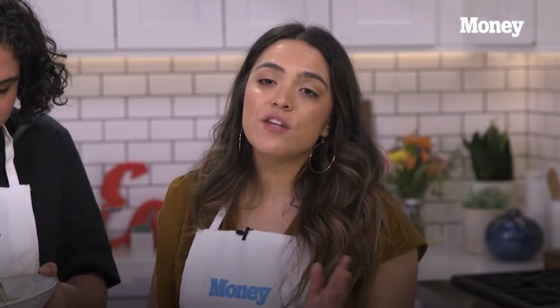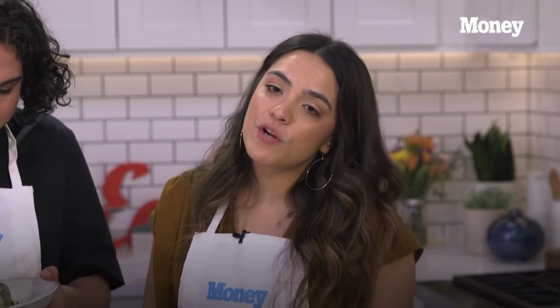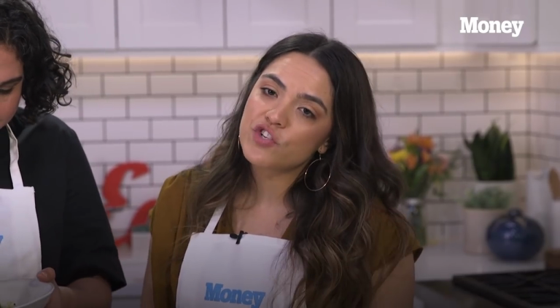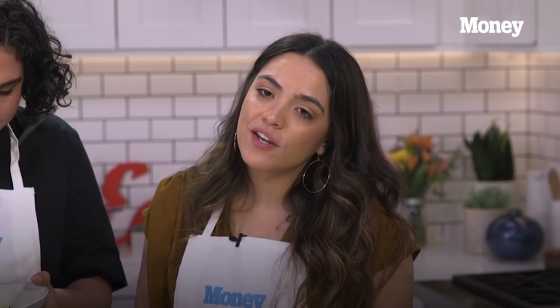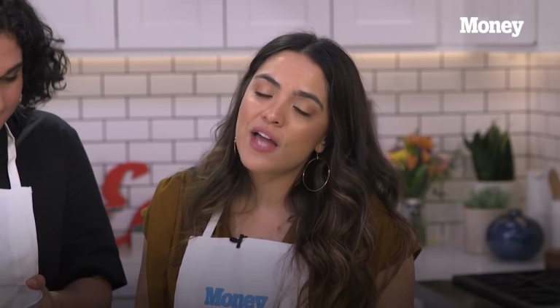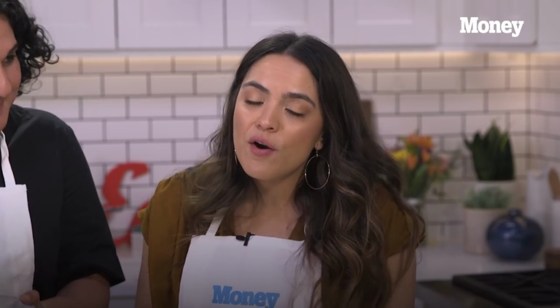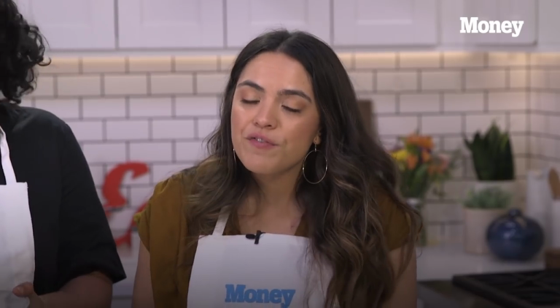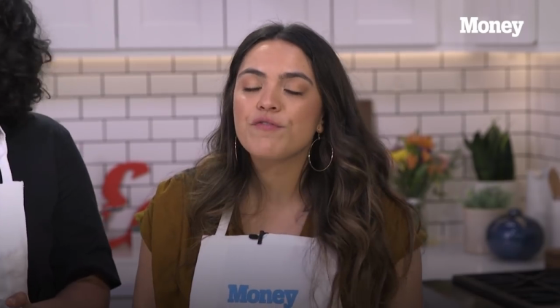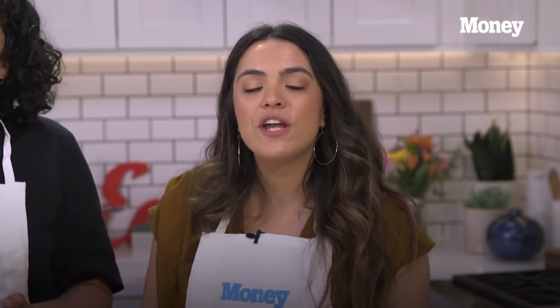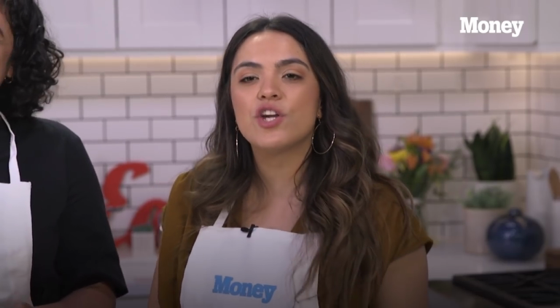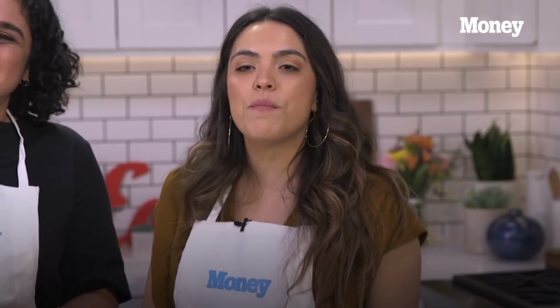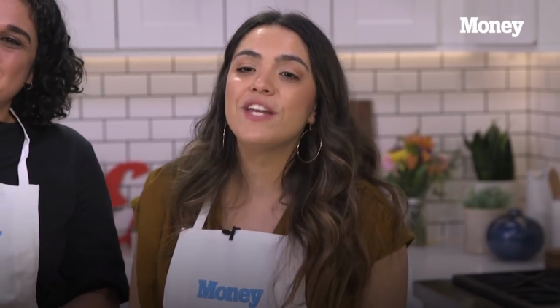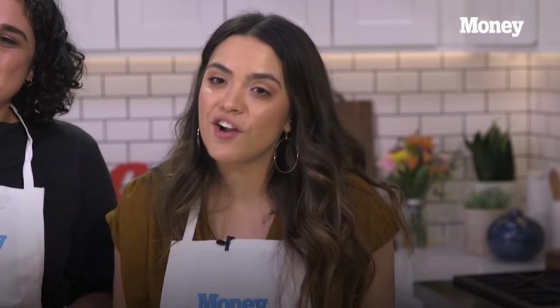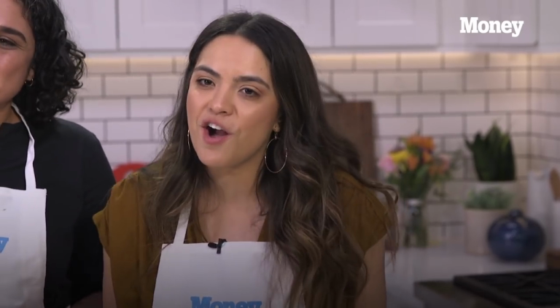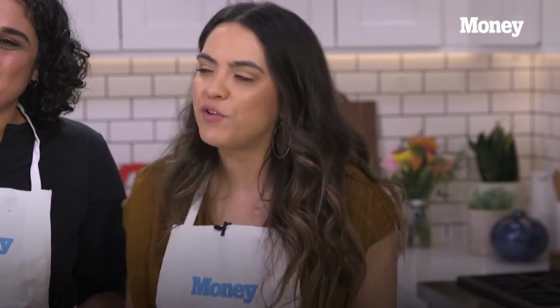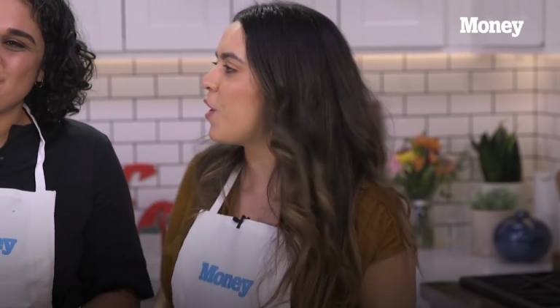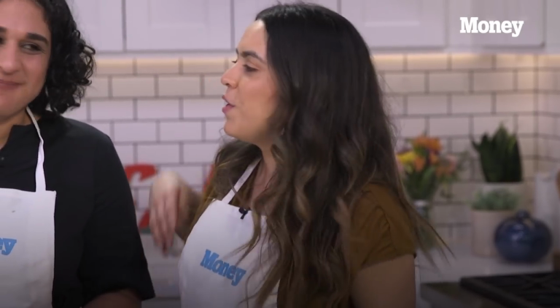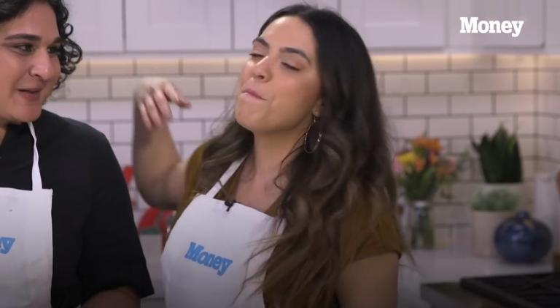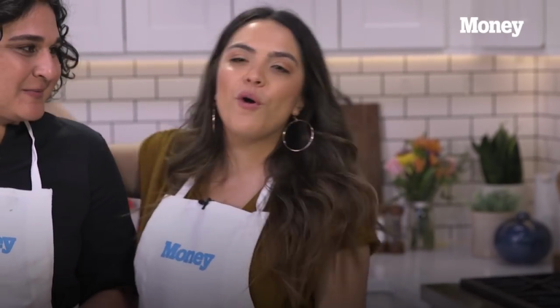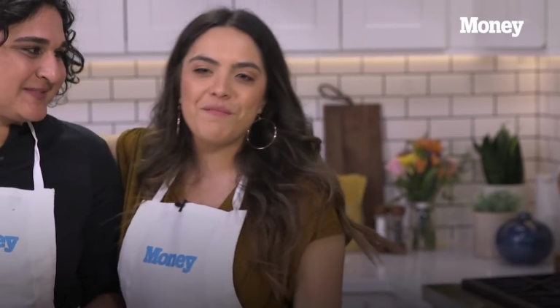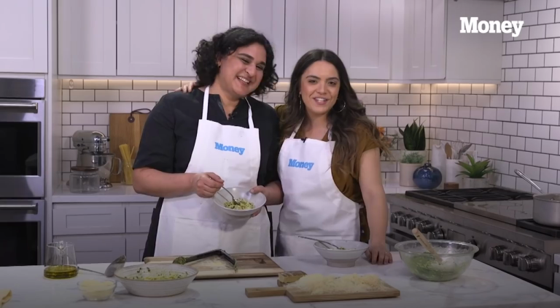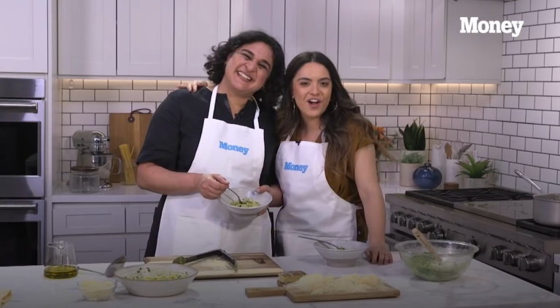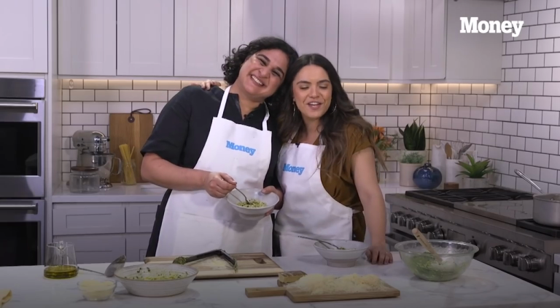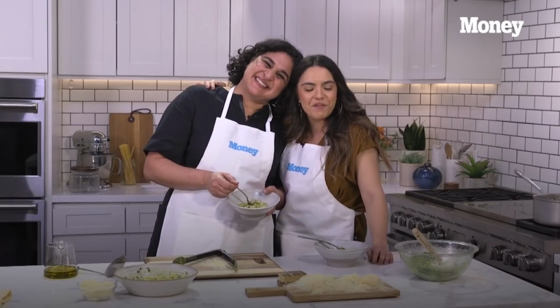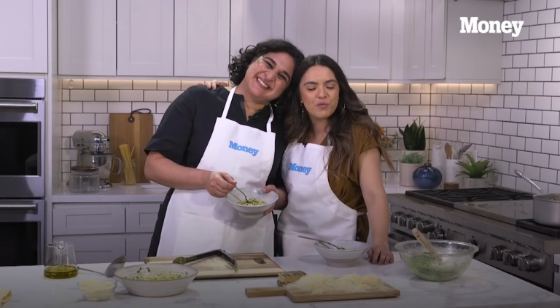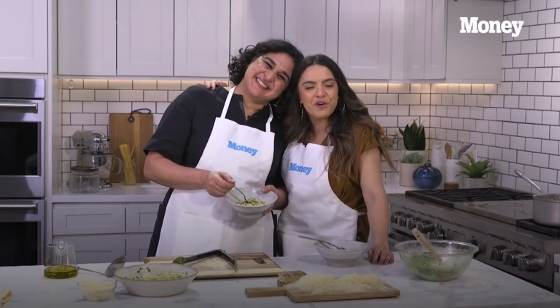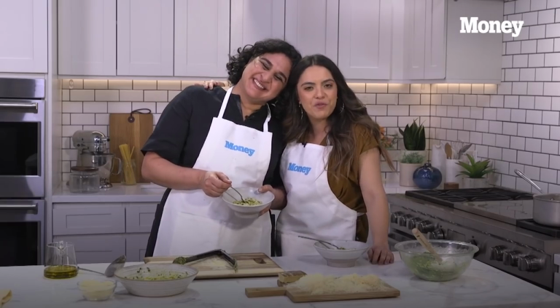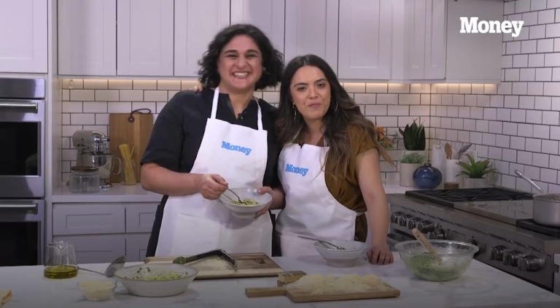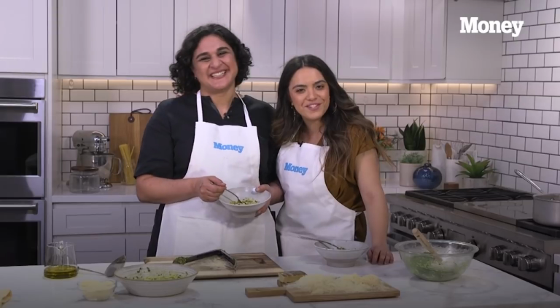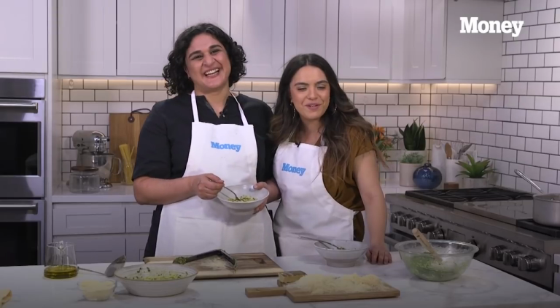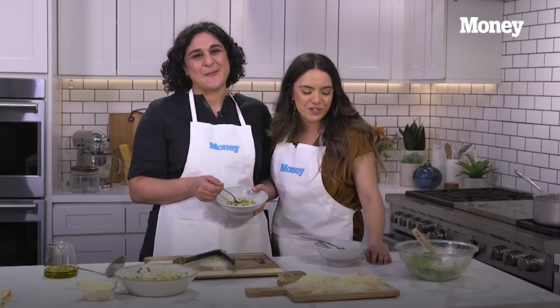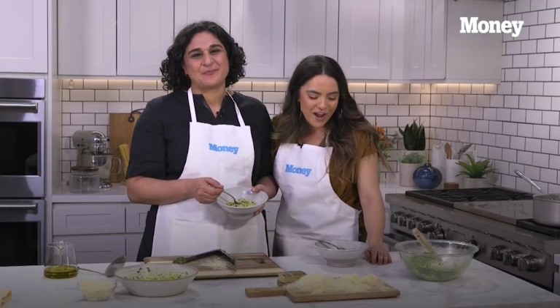Thank you so much for checking this out. Feel free to go to money.com if you want more amazing content from this wonderful woman, Samin Nosrat. Thank you — it's been such a pleasure learning from you.